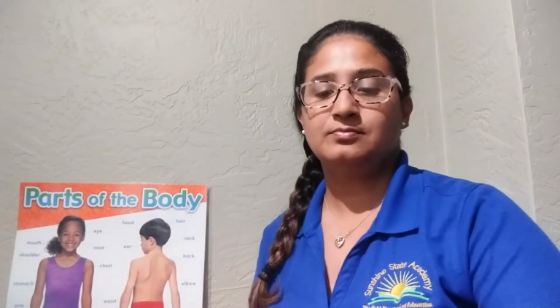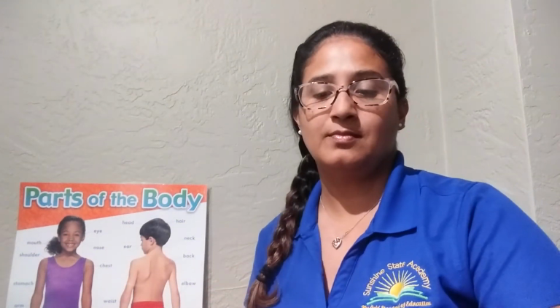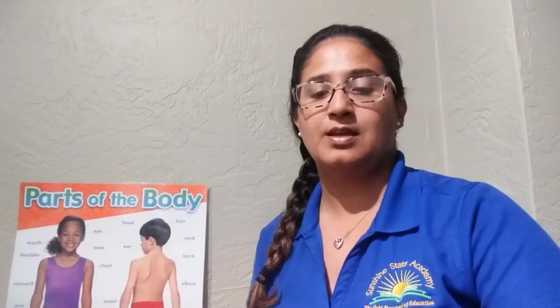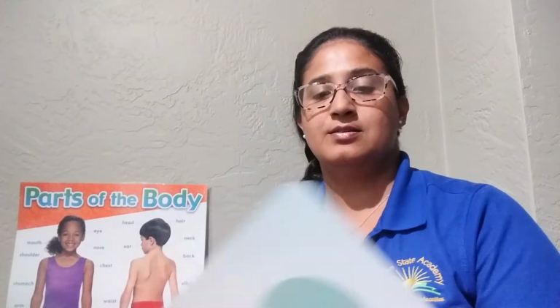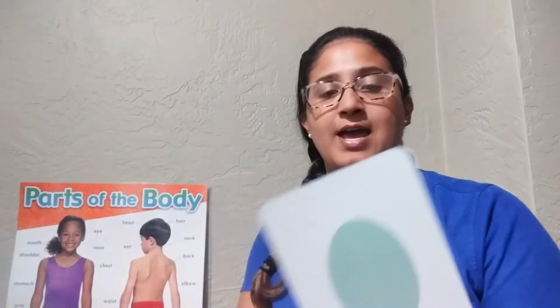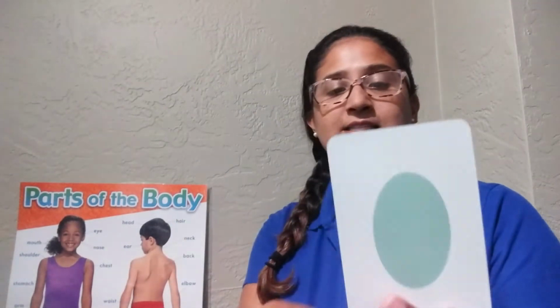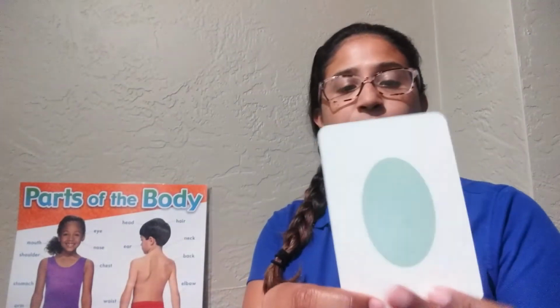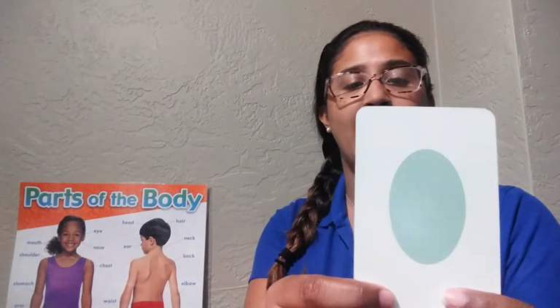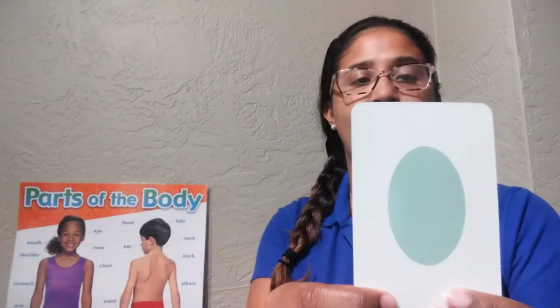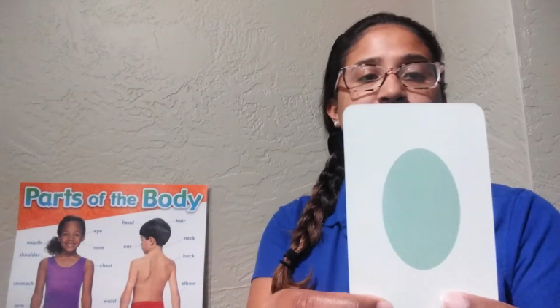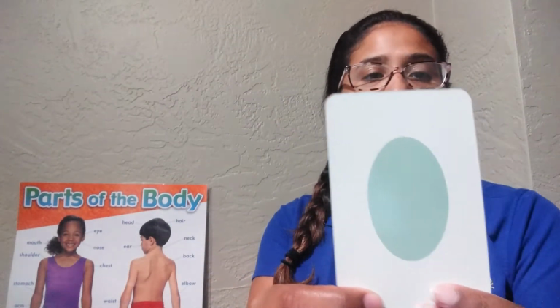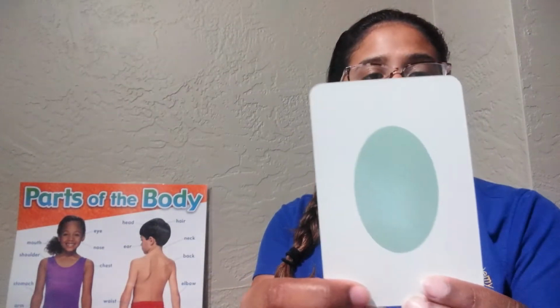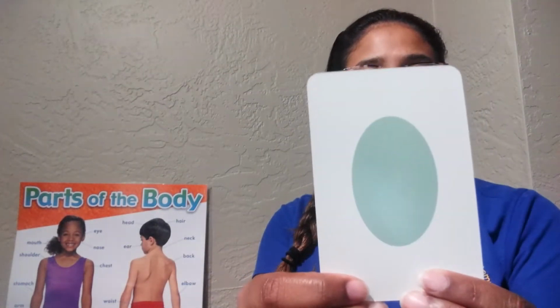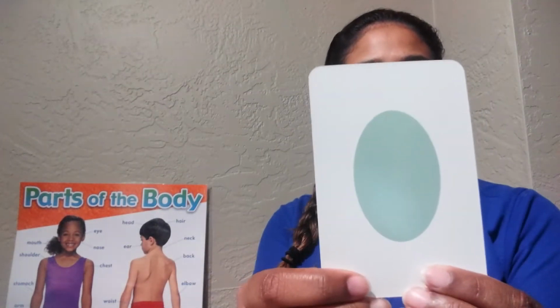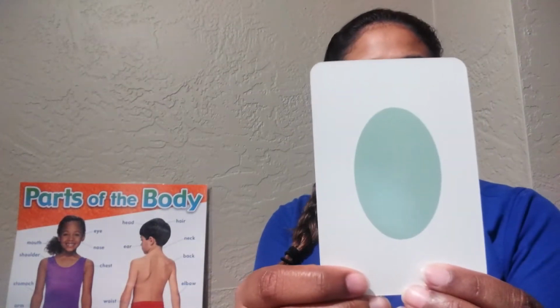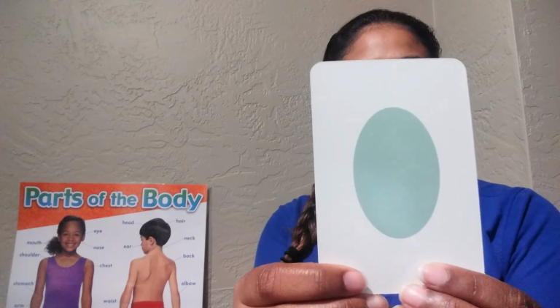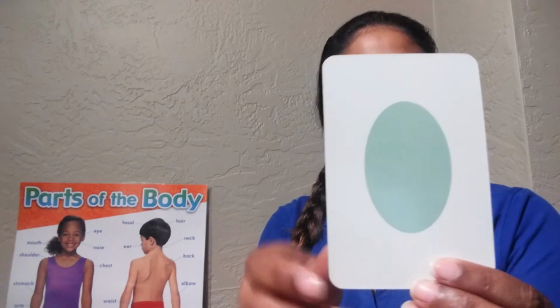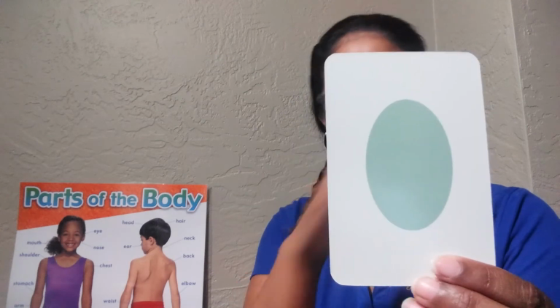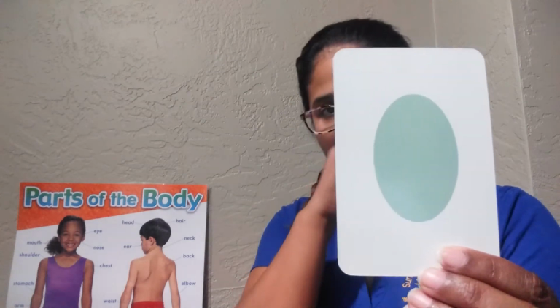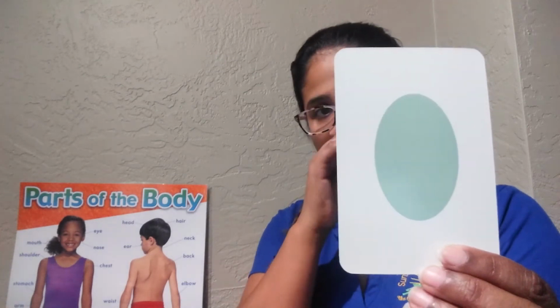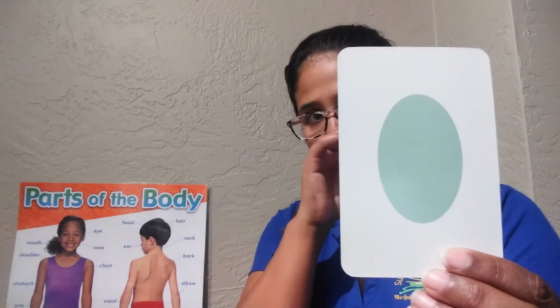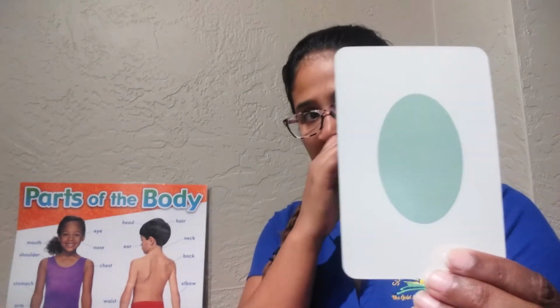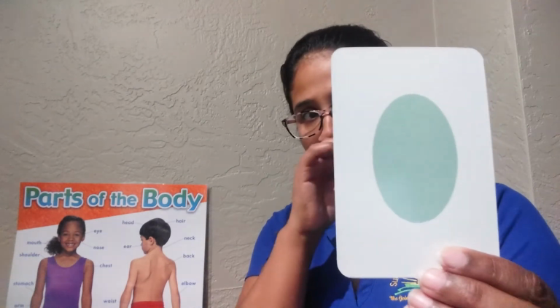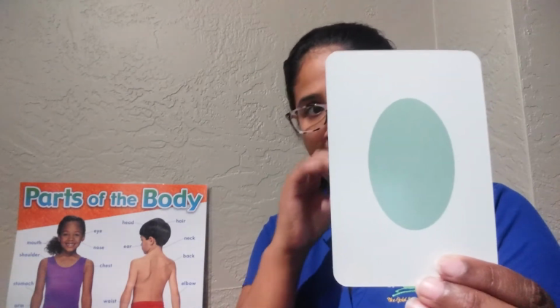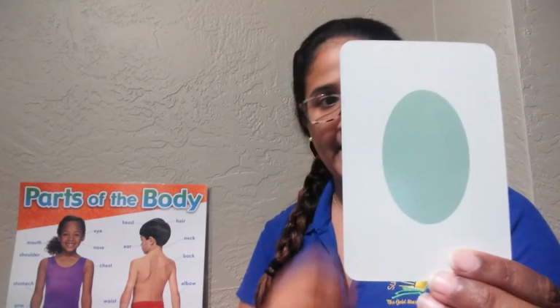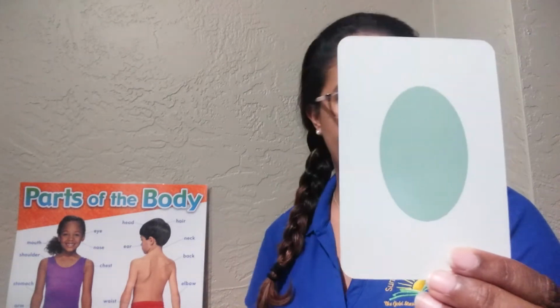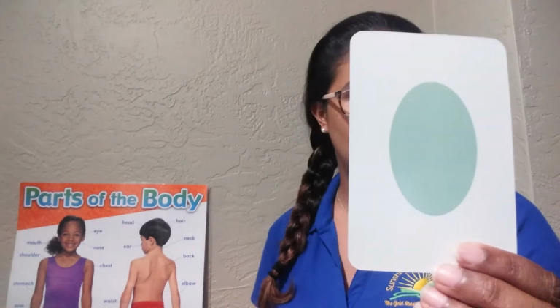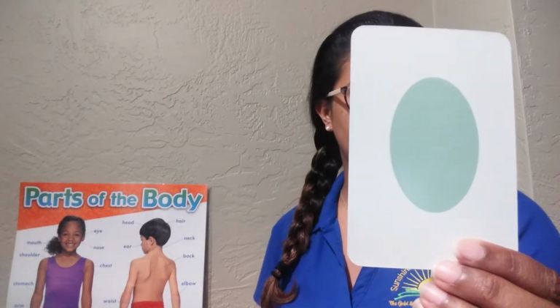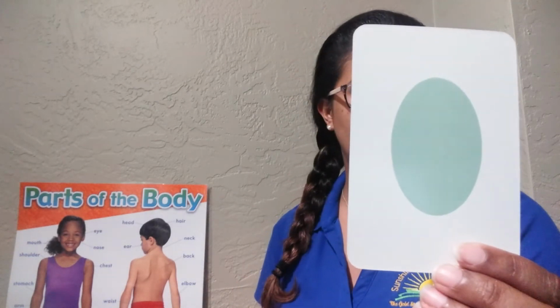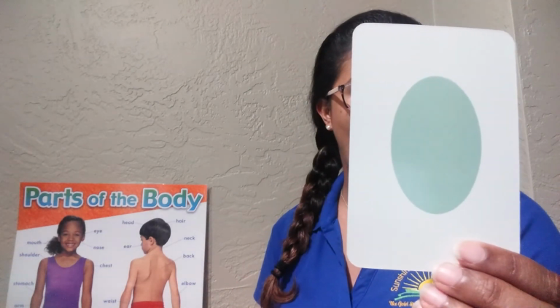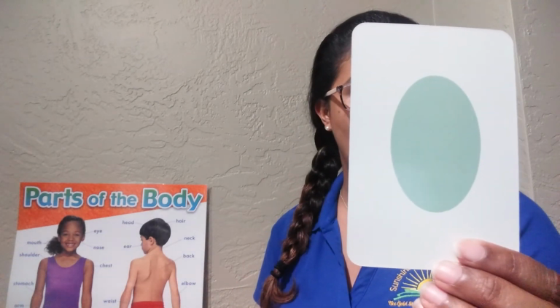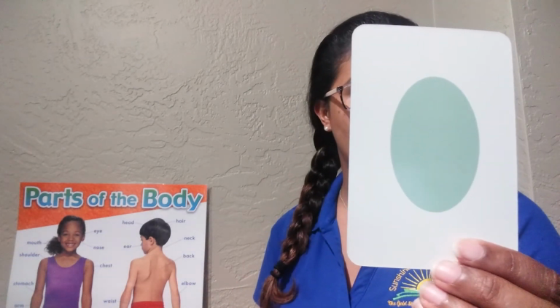Next, we have an oval. A light blue oval.